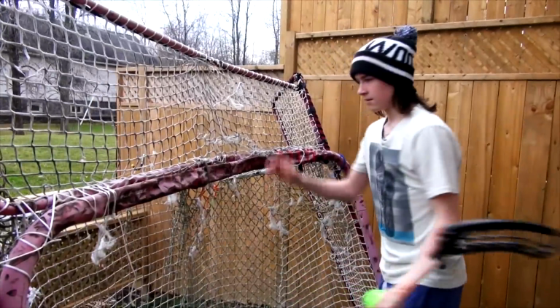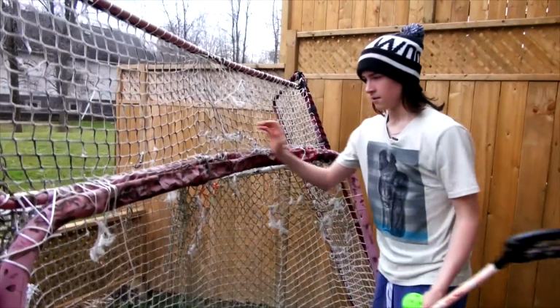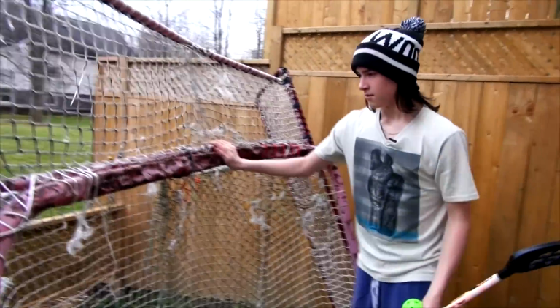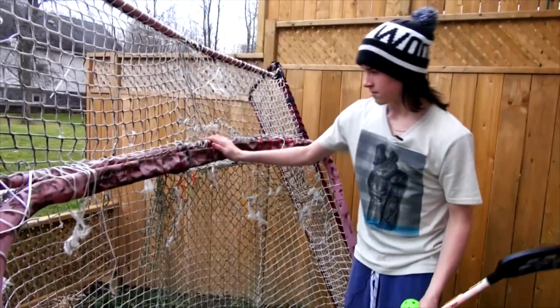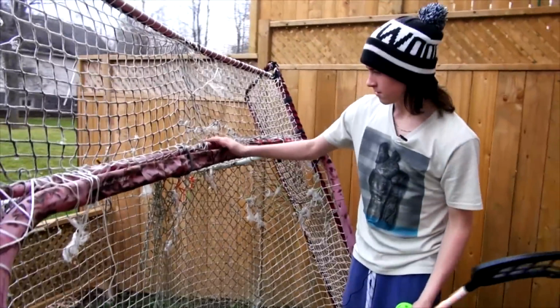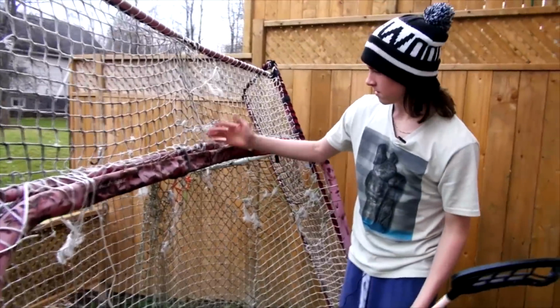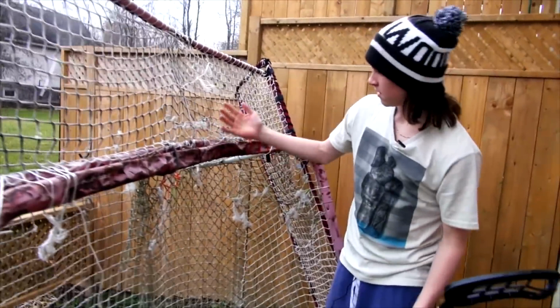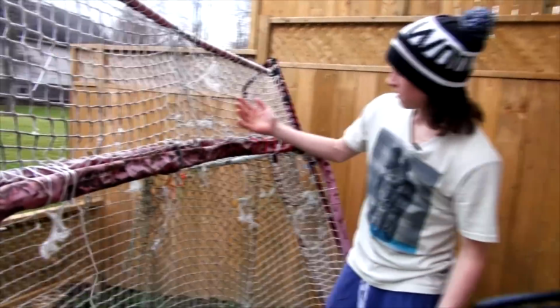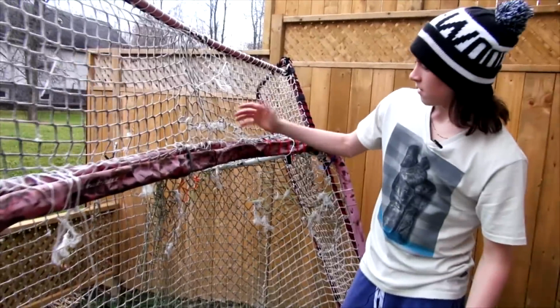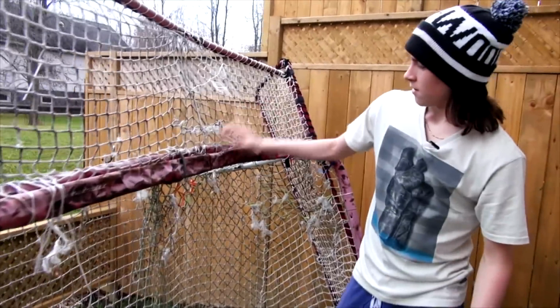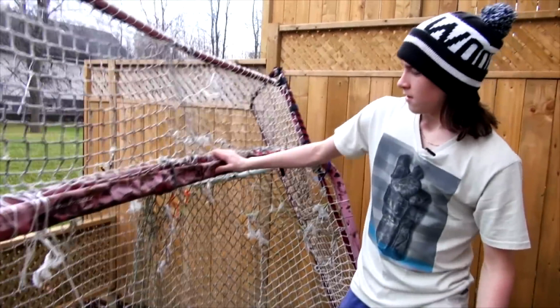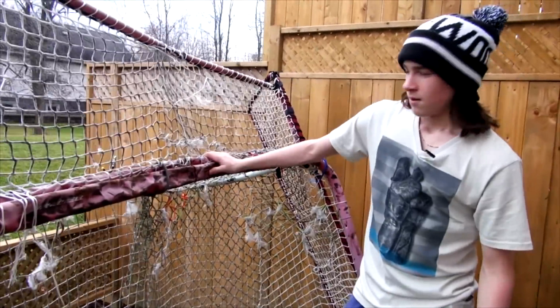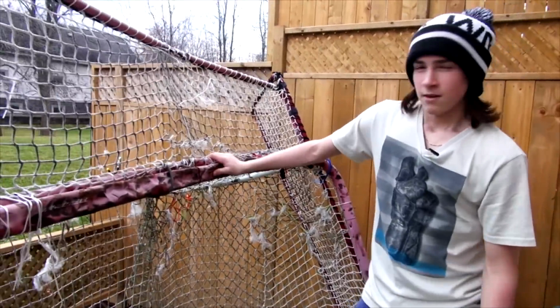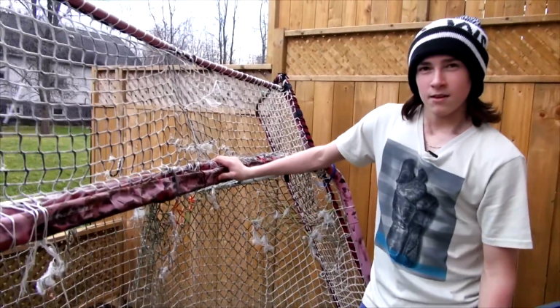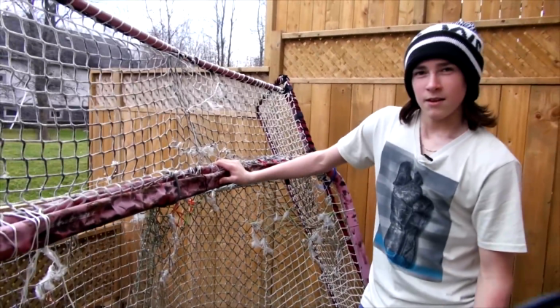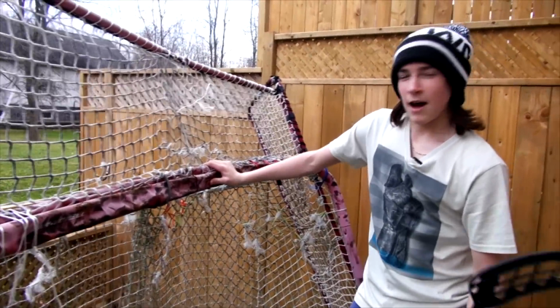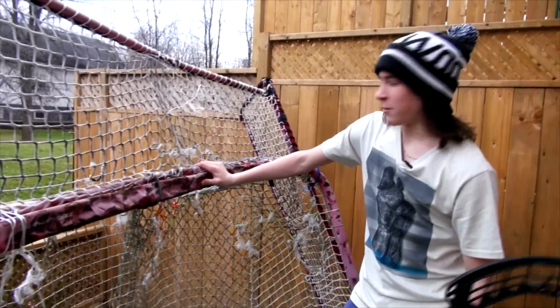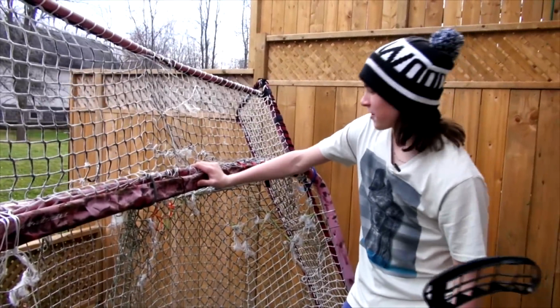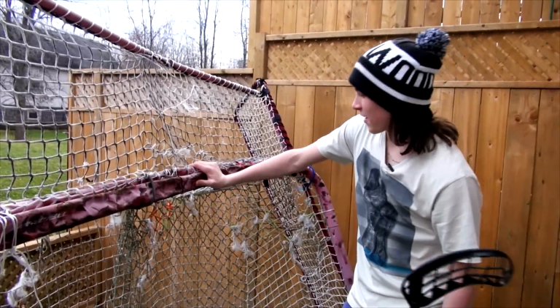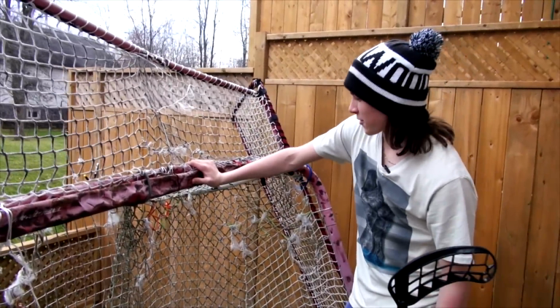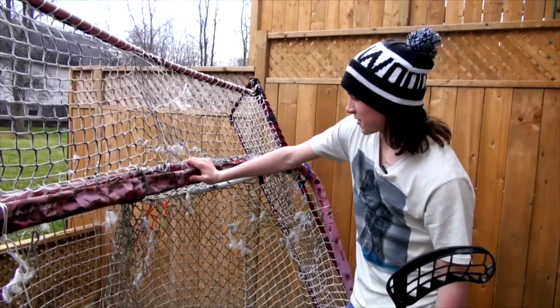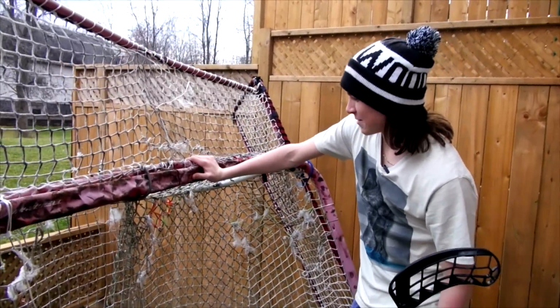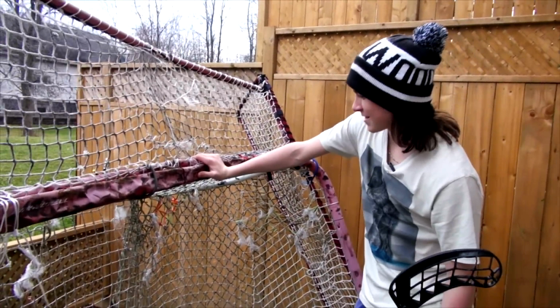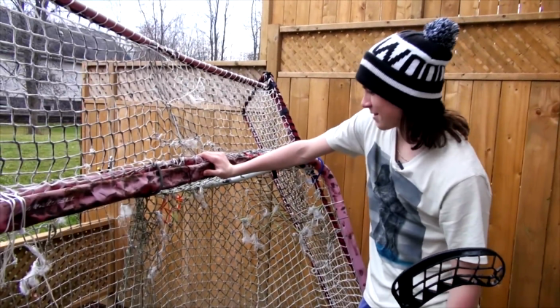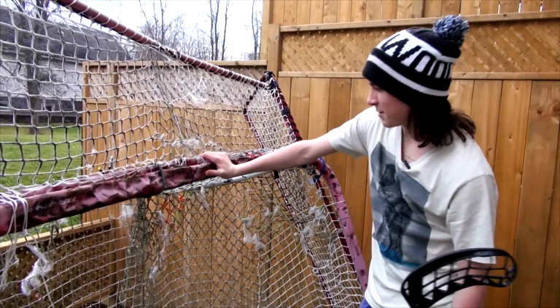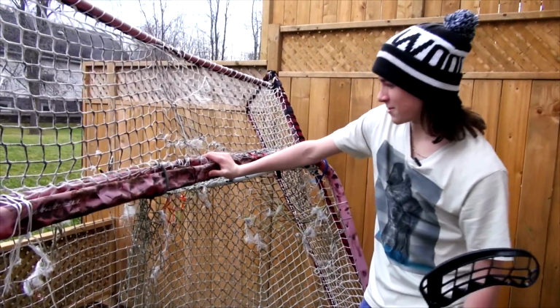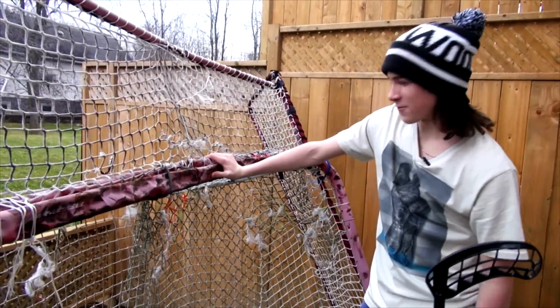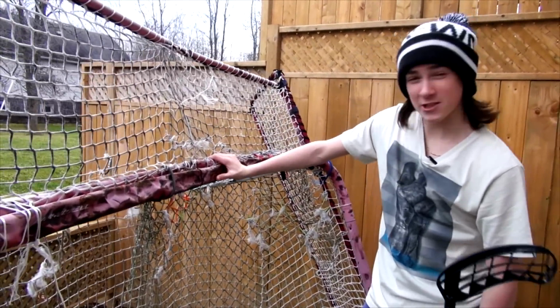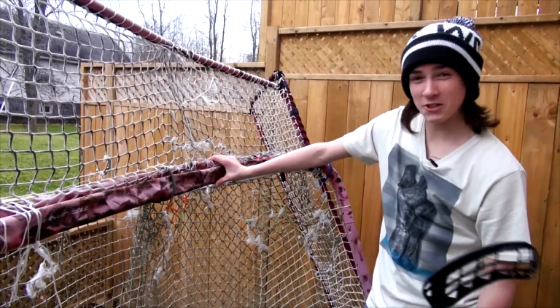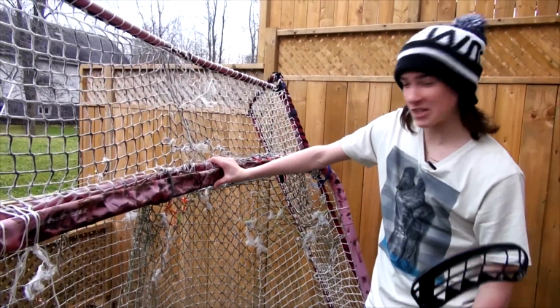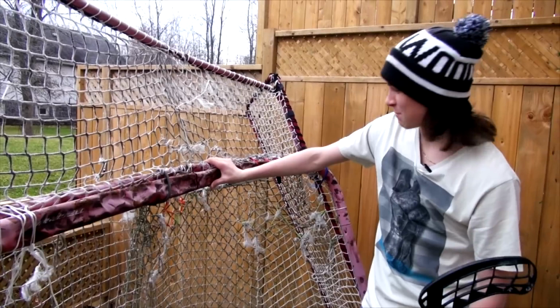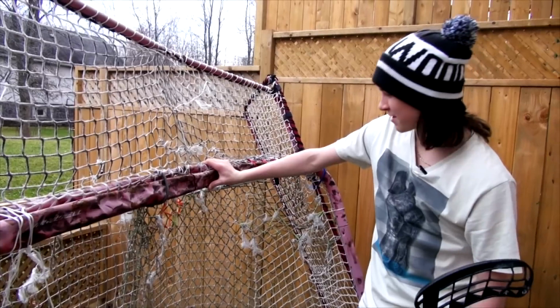So Zach, what's the story on this net? He put it together at Christmas and has been using it for a solid 6 months.